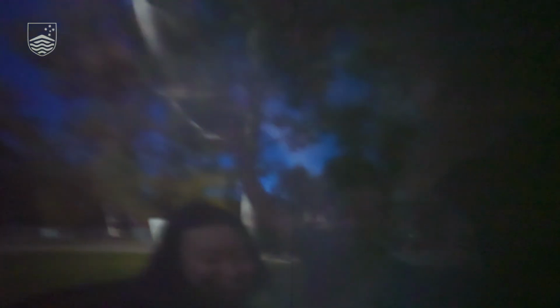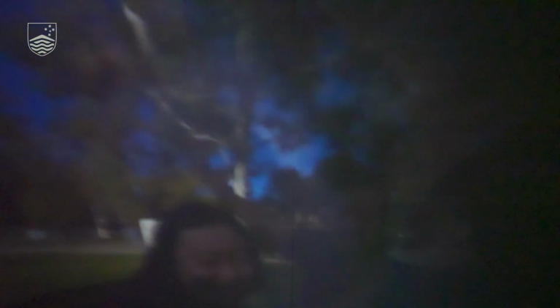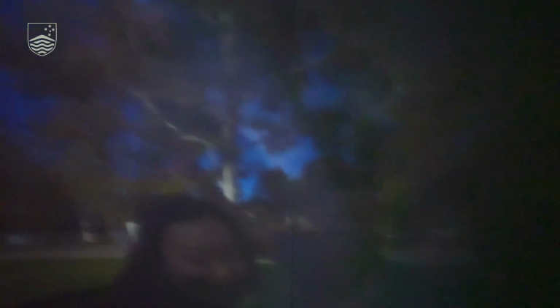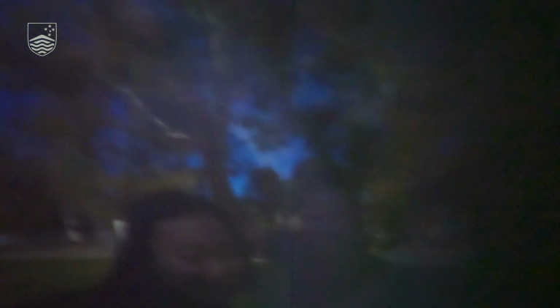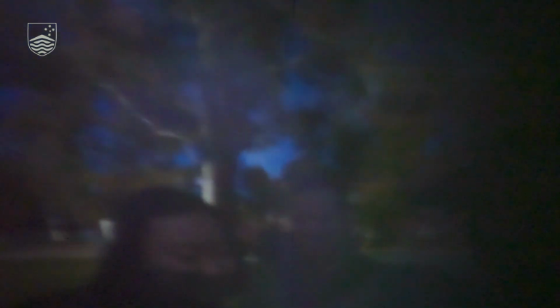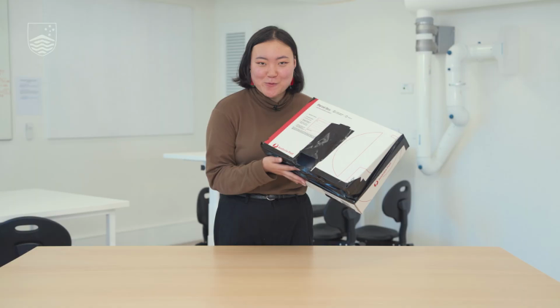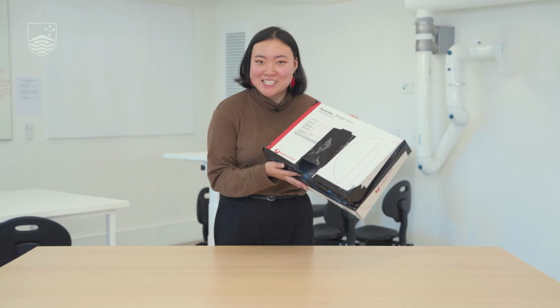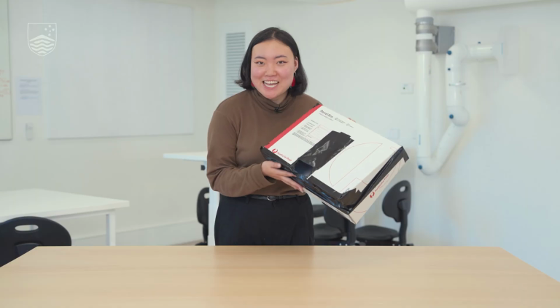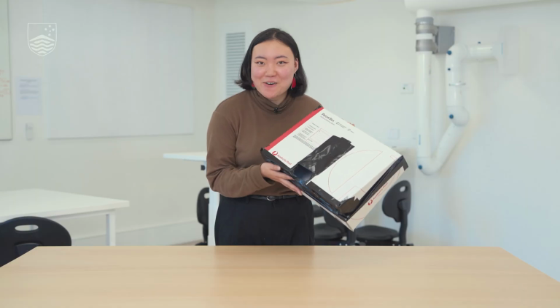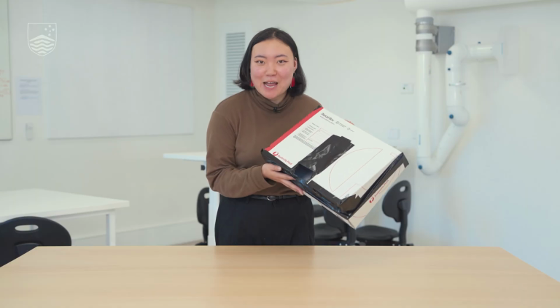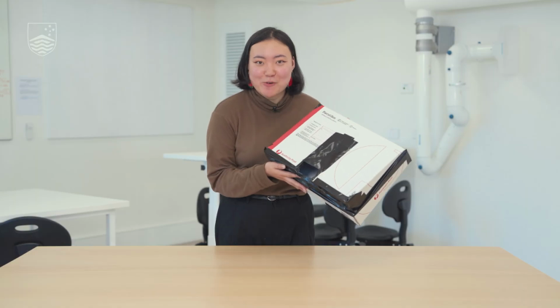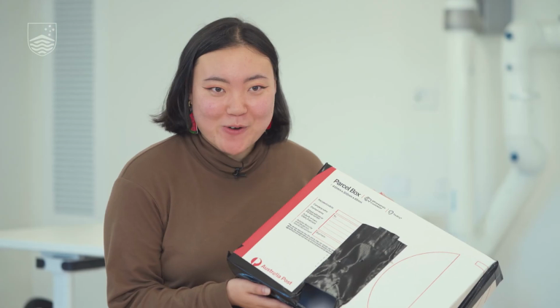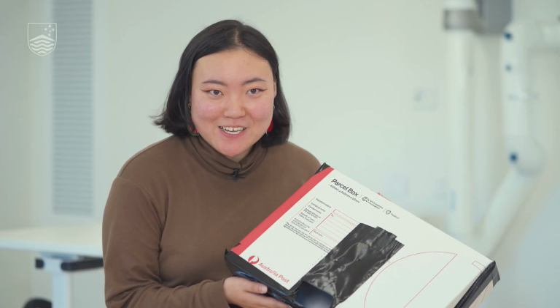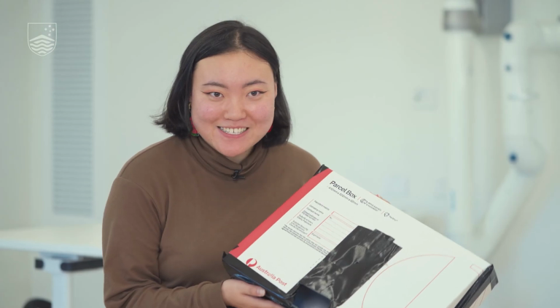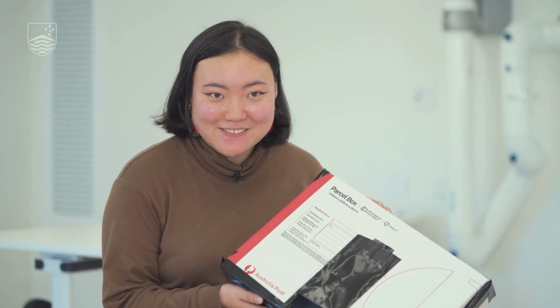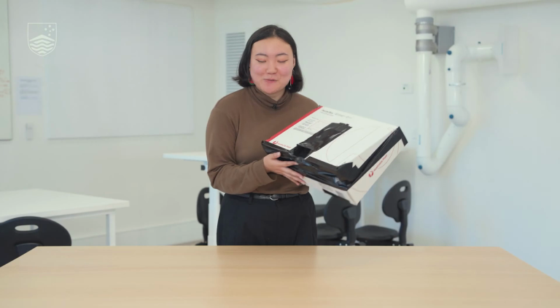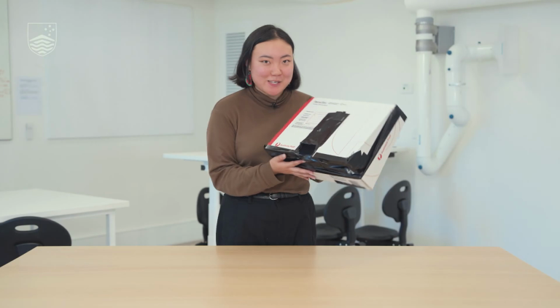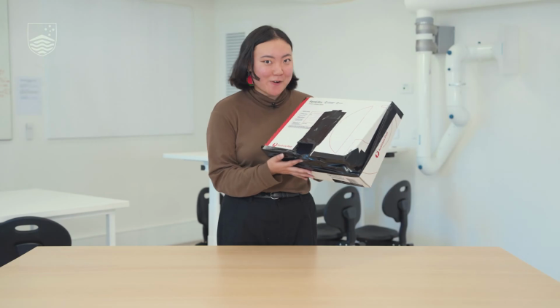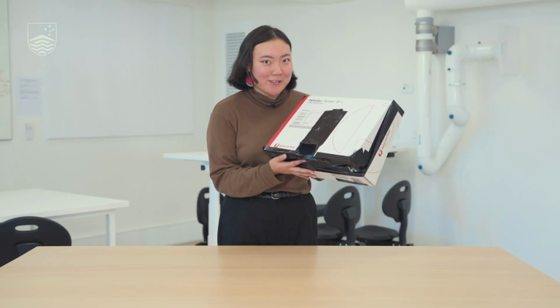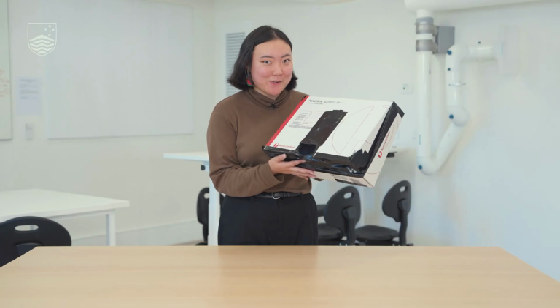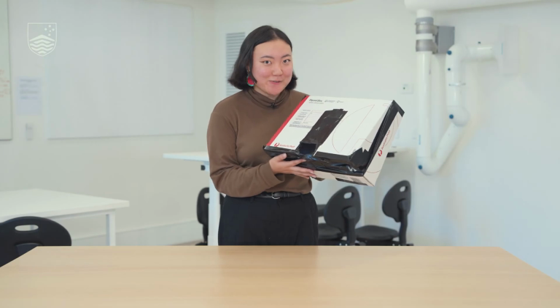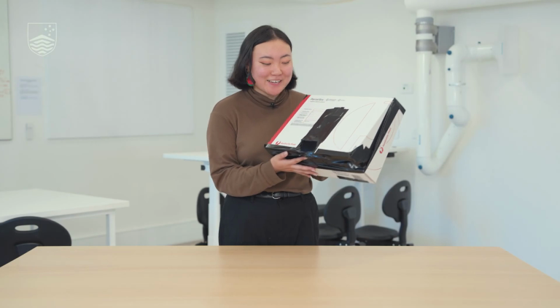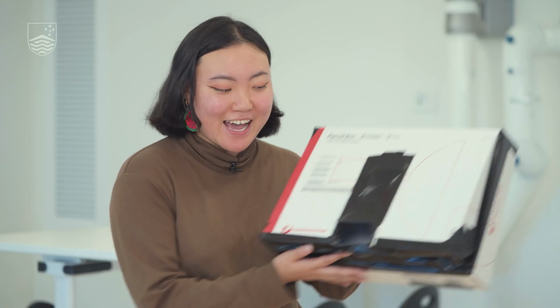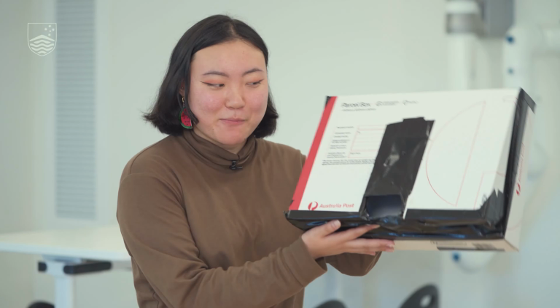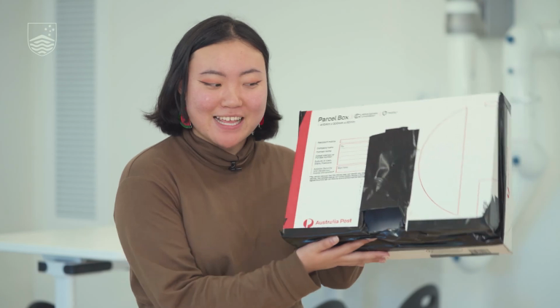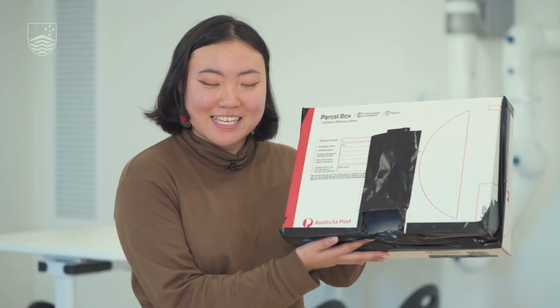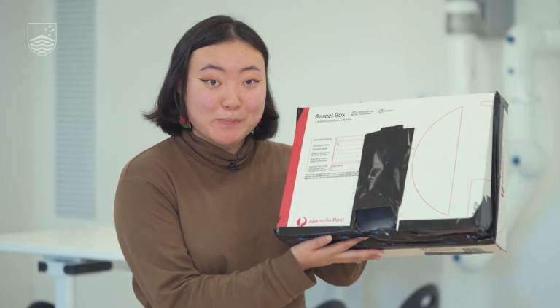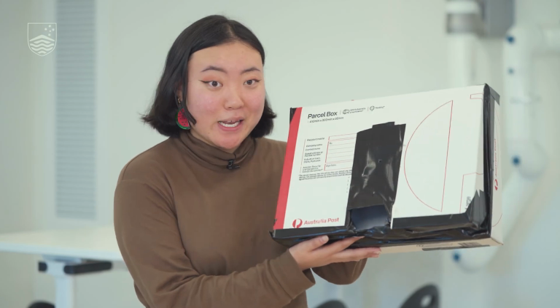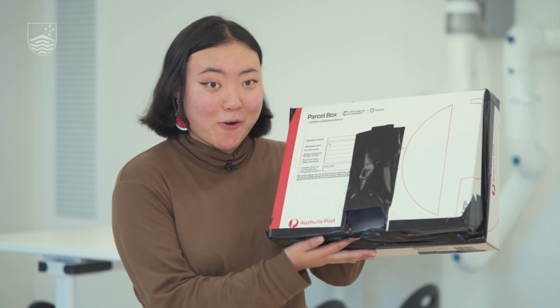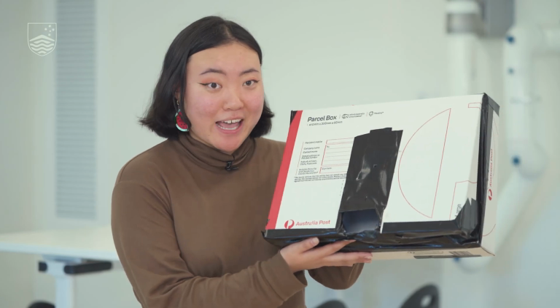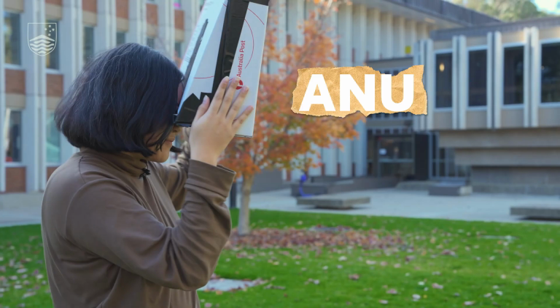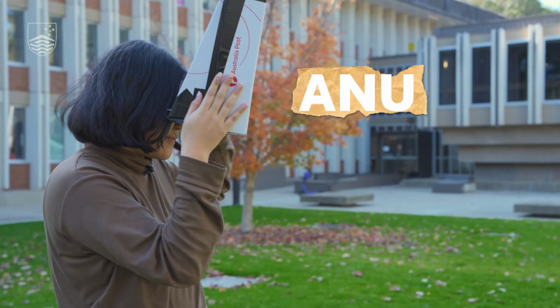Have you ever wondered how a camera works? We'll be showing you how to make this pinhole camera.